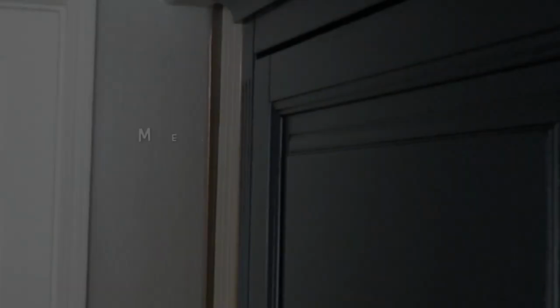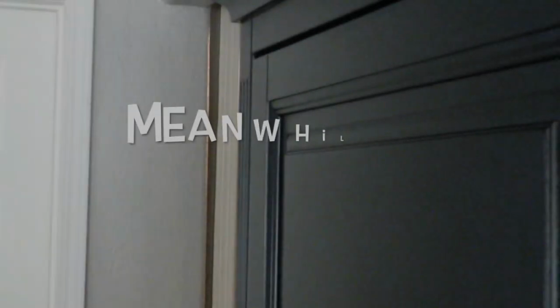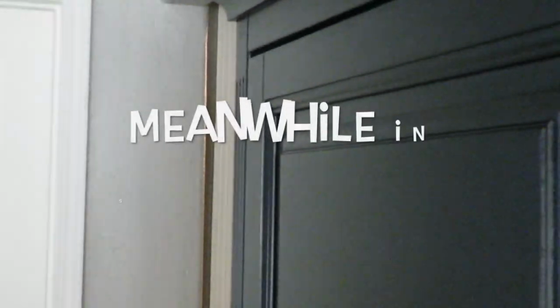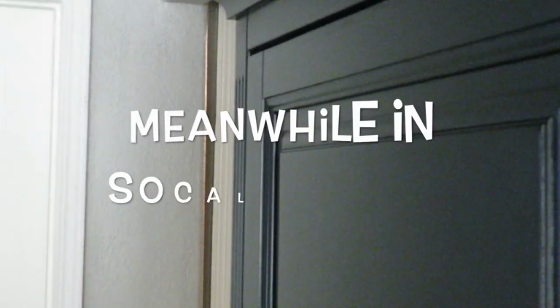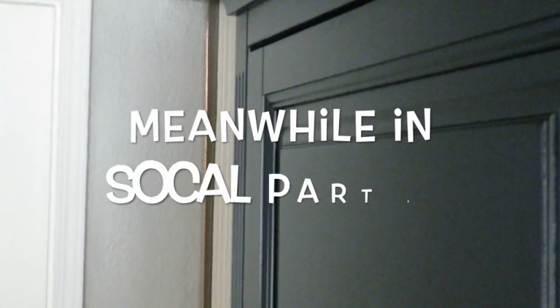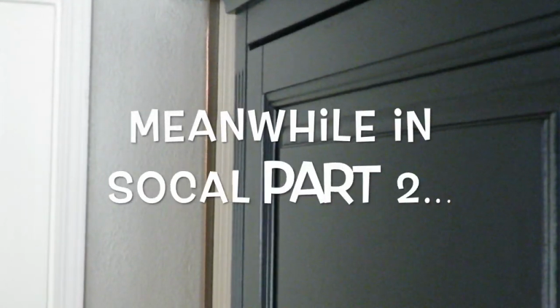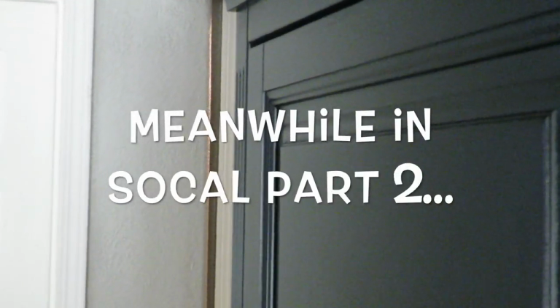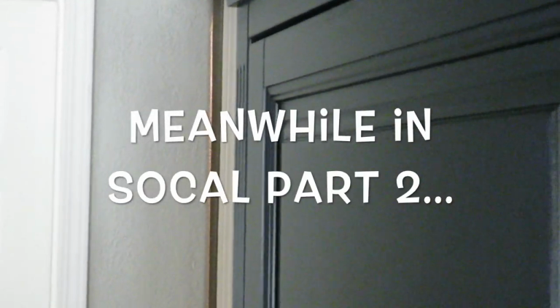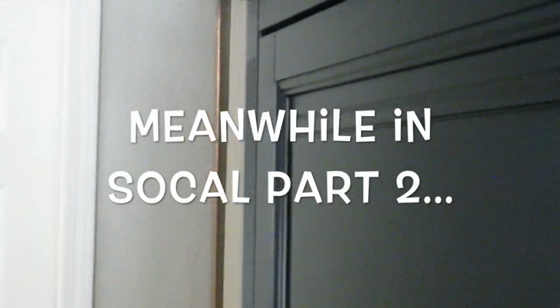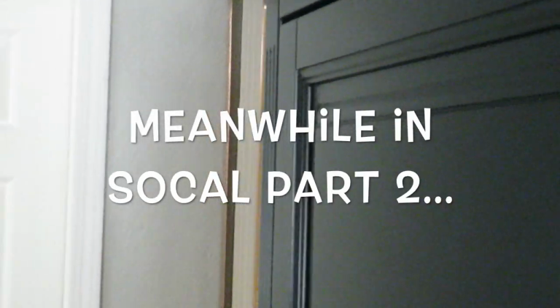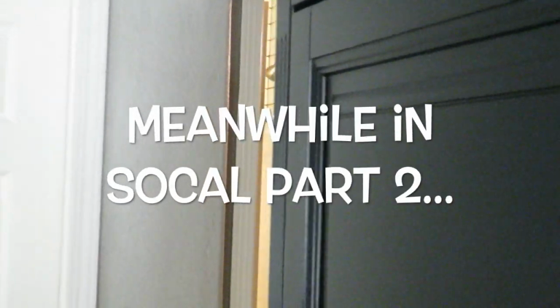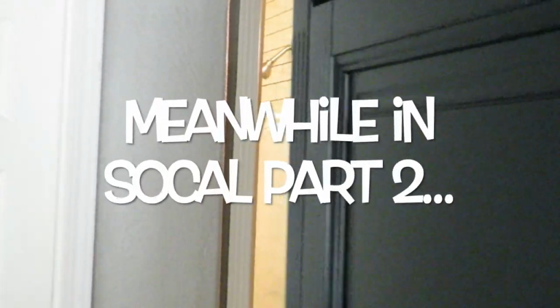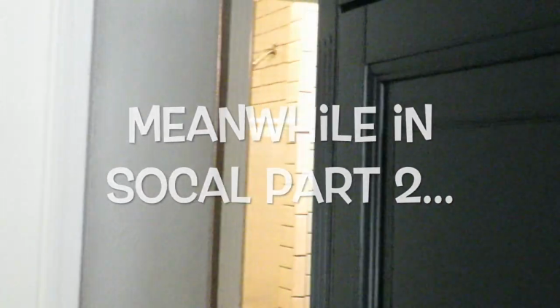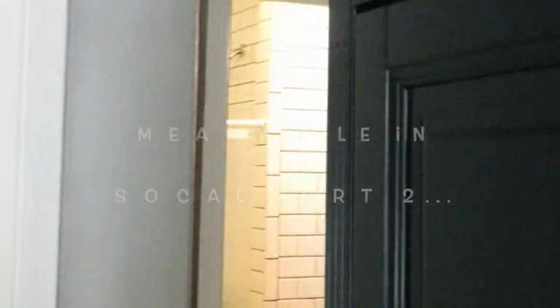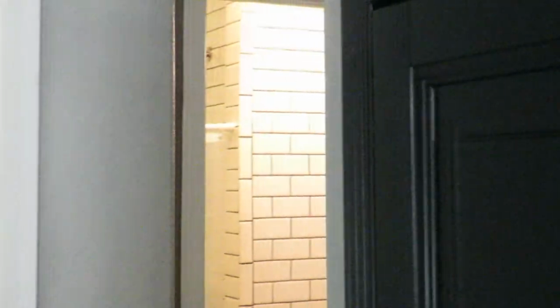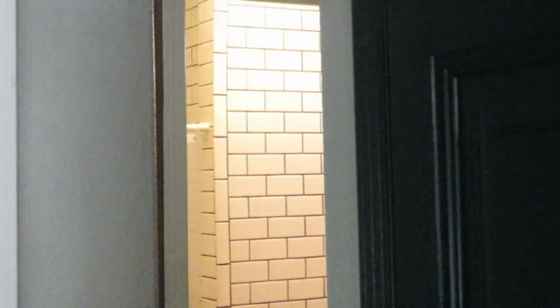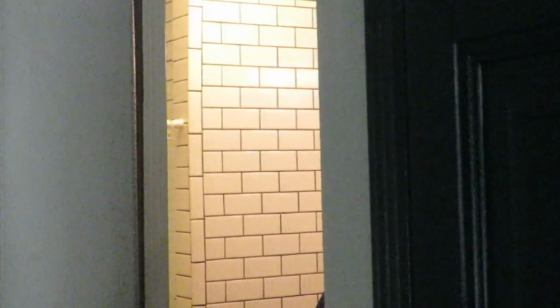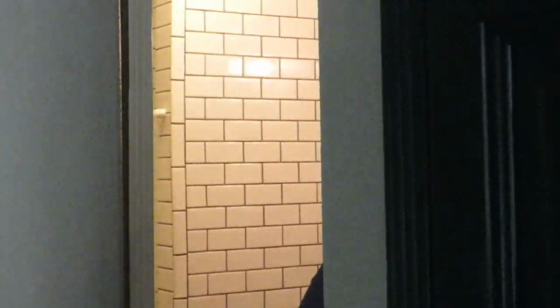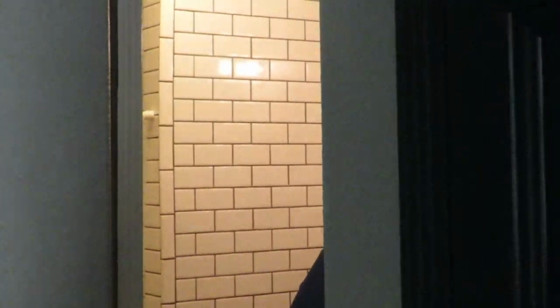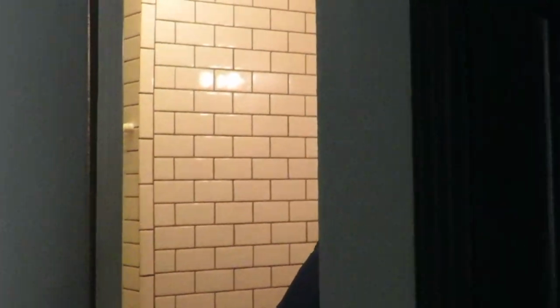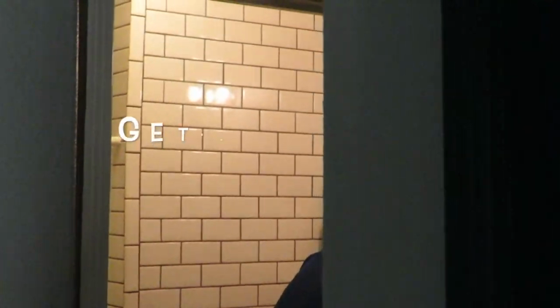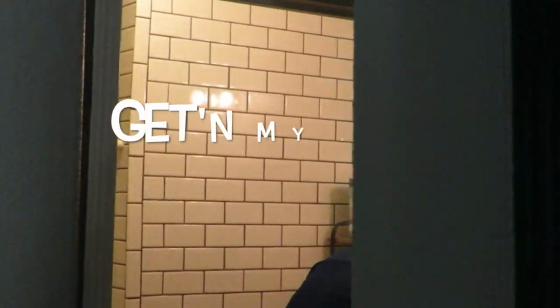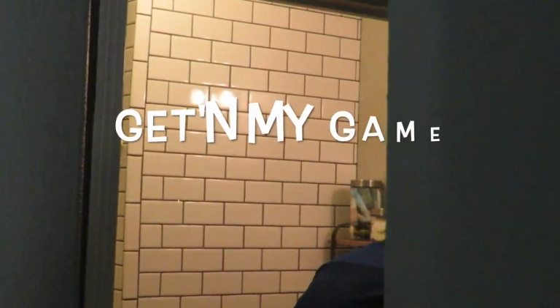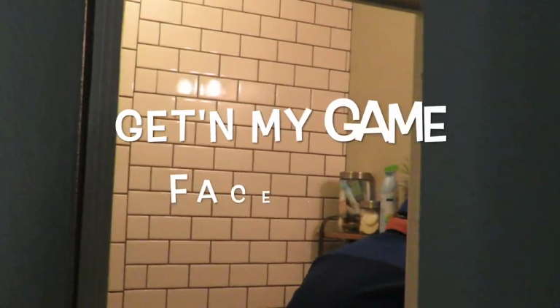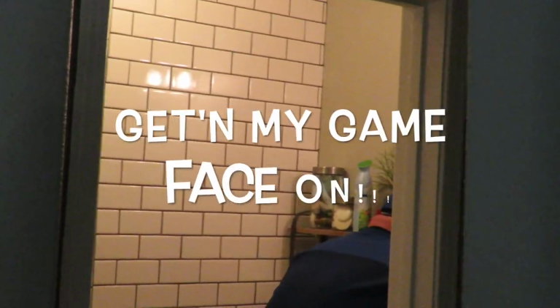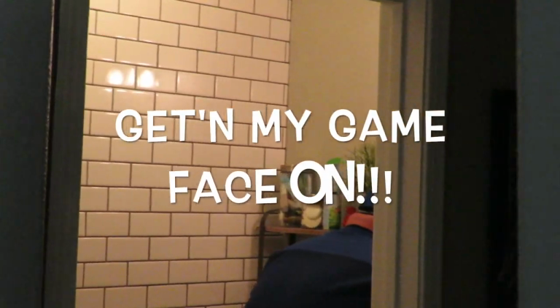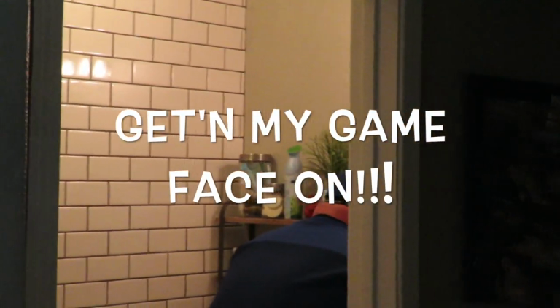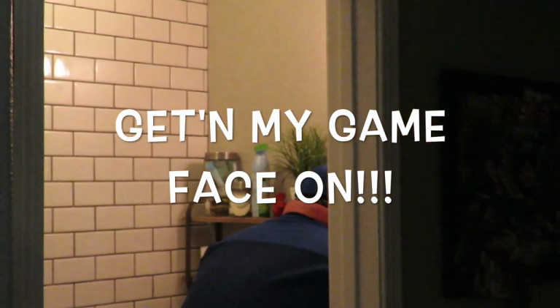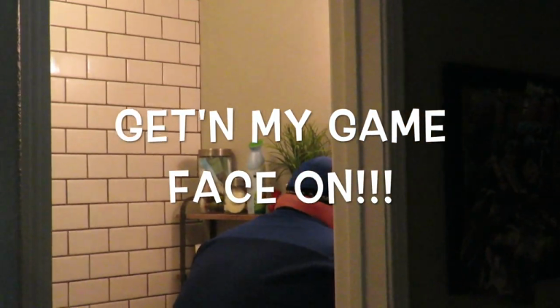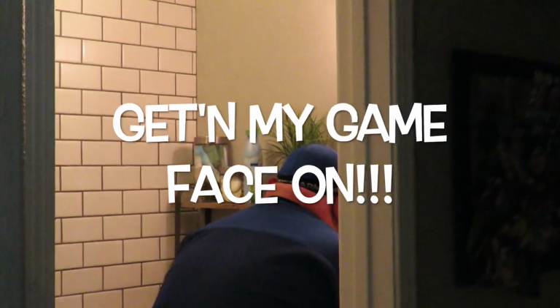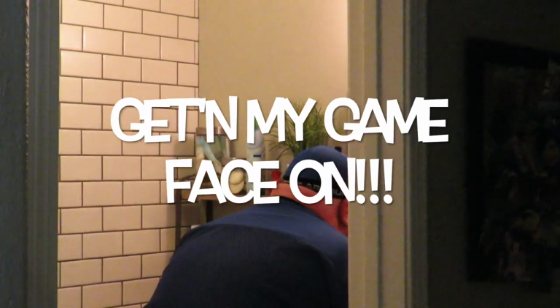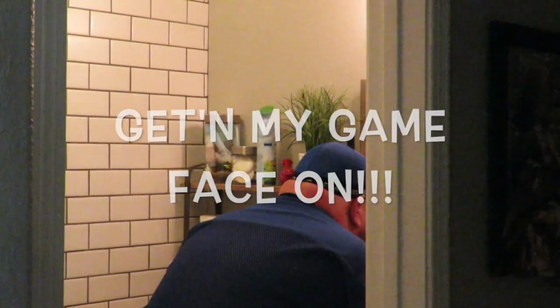All right, man. You ready? Let's do this. Kill them all. Let the paramedics sort them out. Let's go.